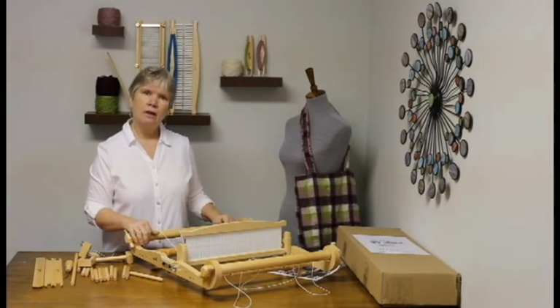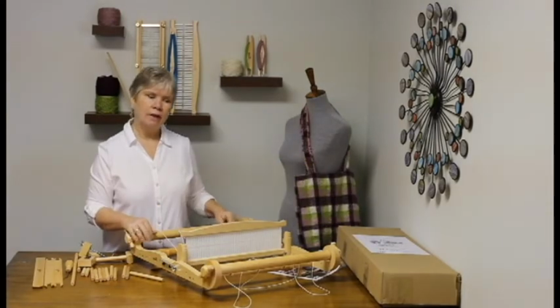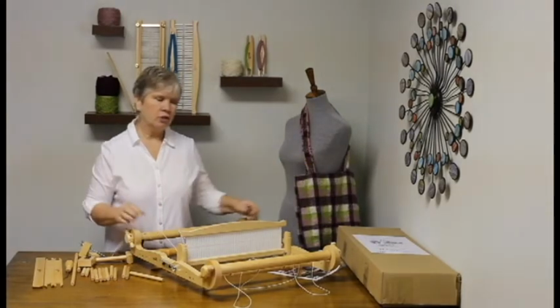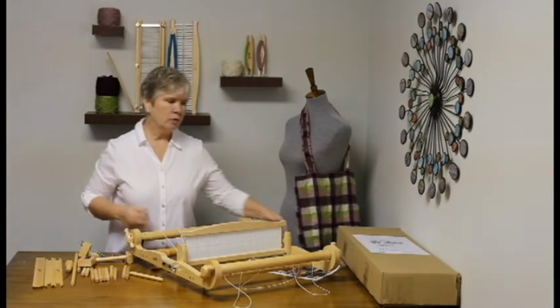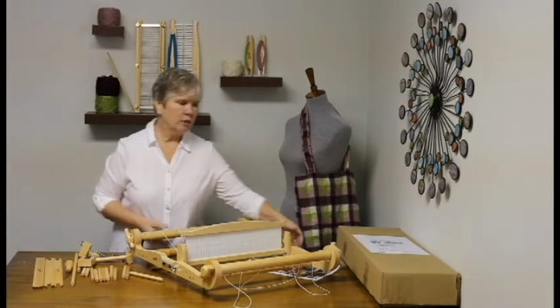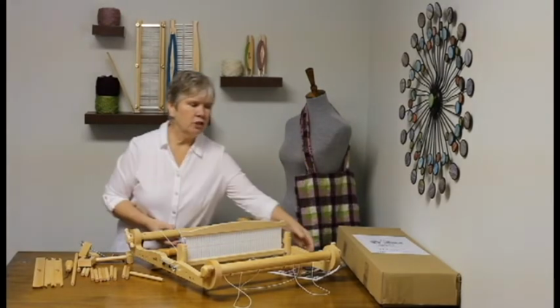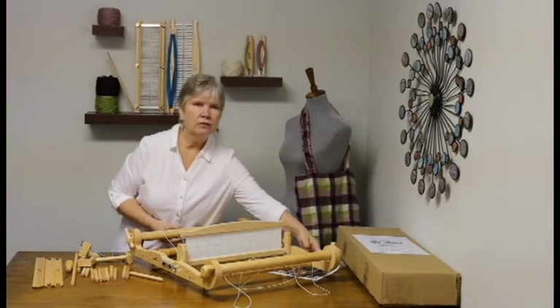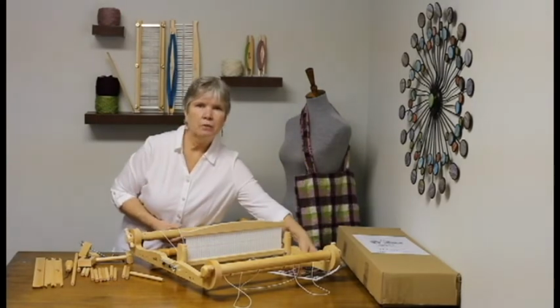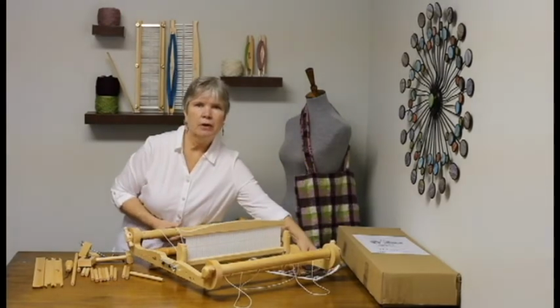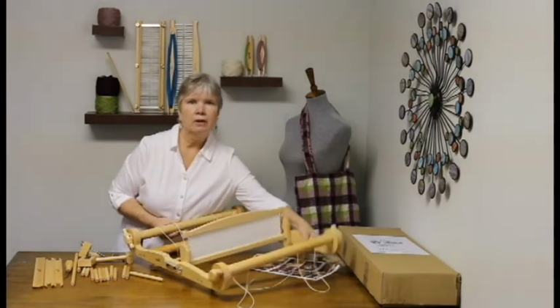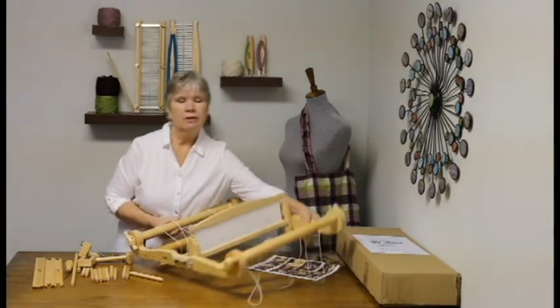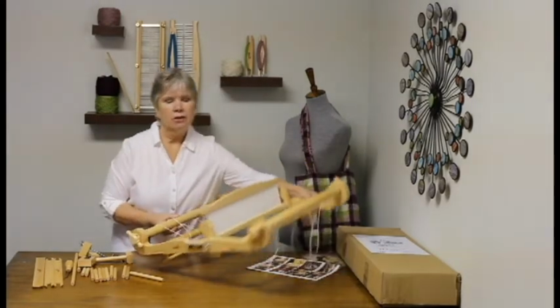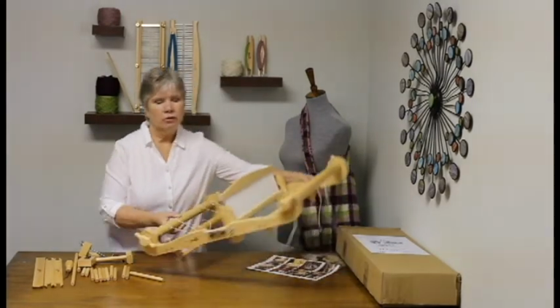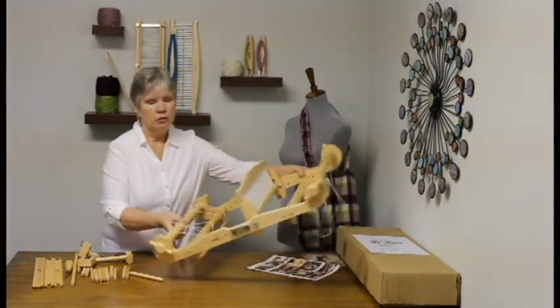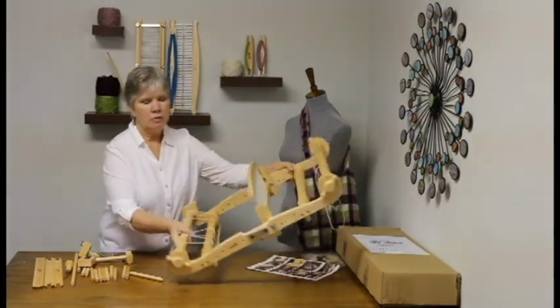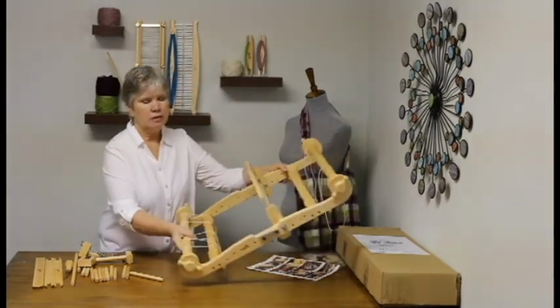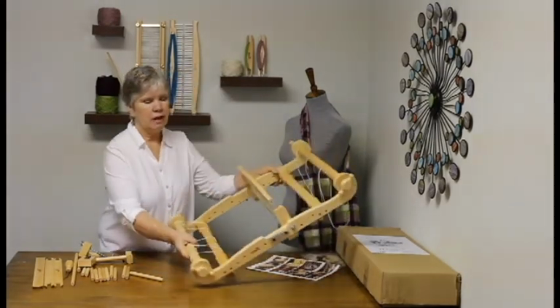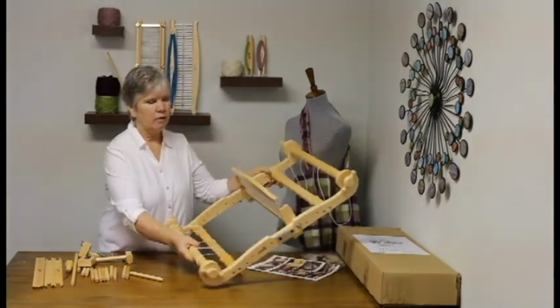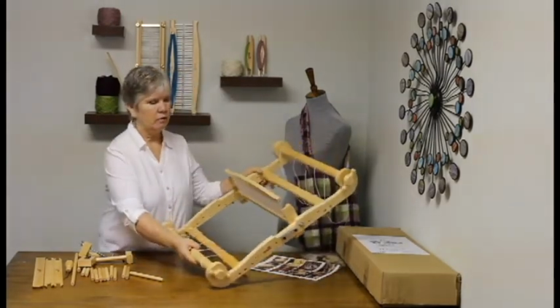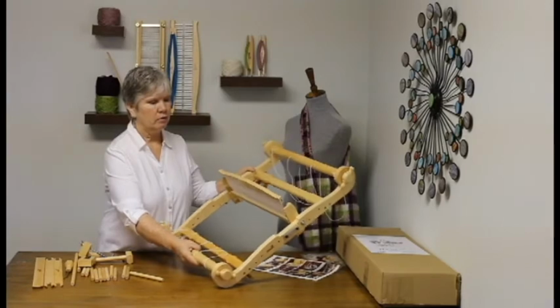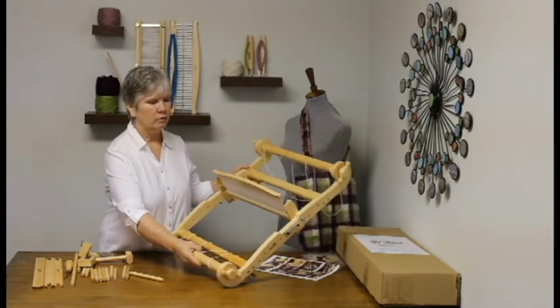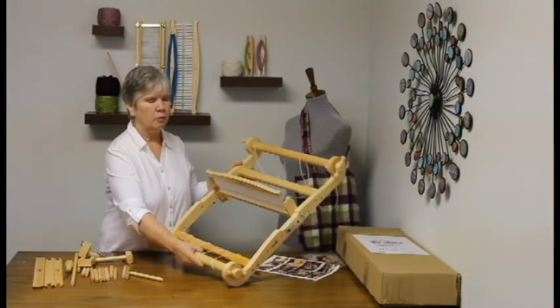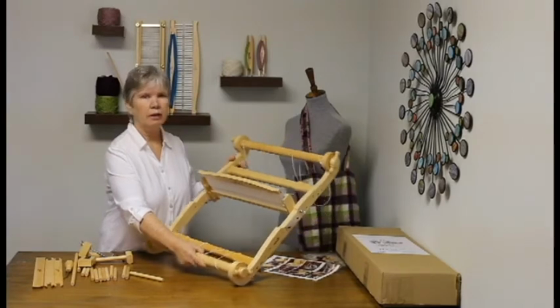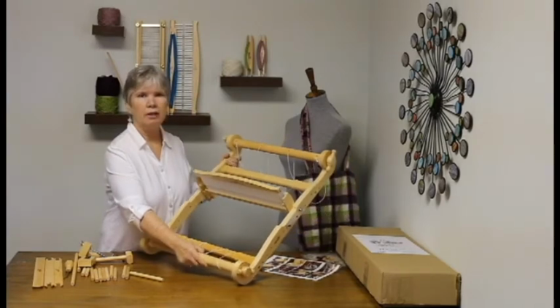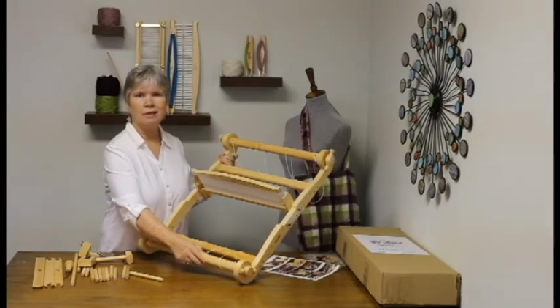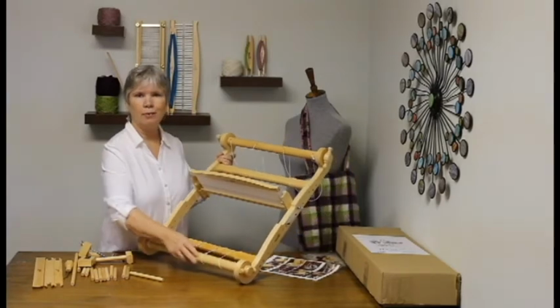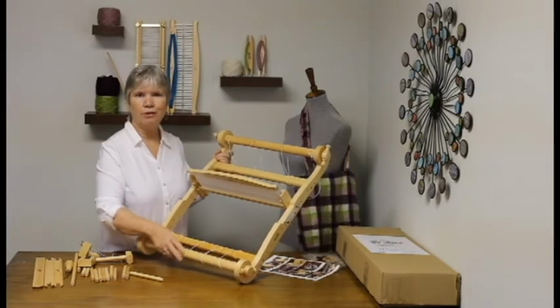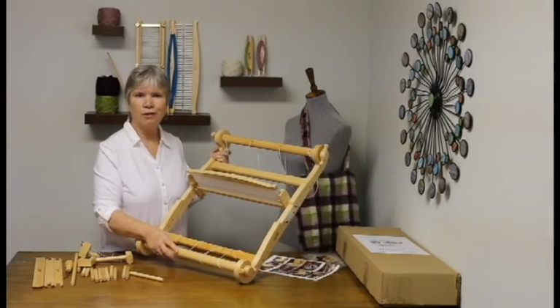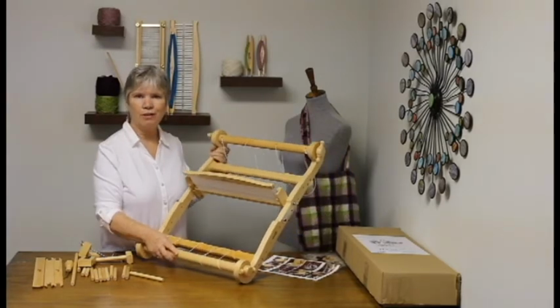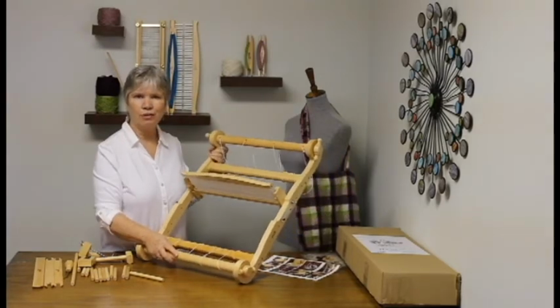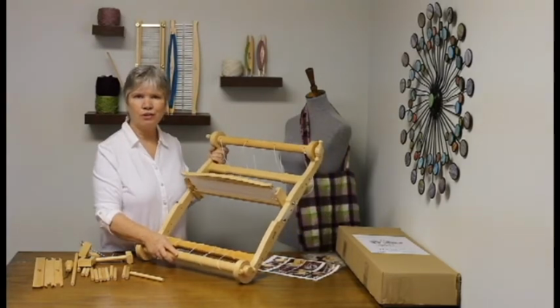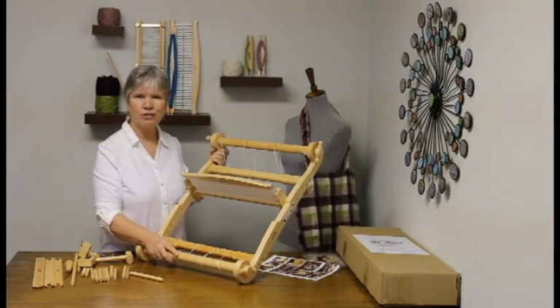That should be just about it. Your loom is now completely assembled and ready for use.